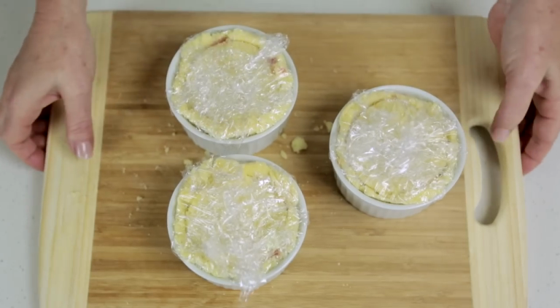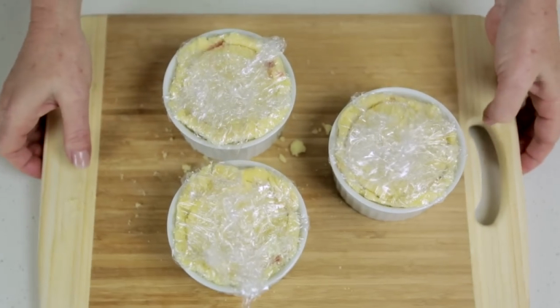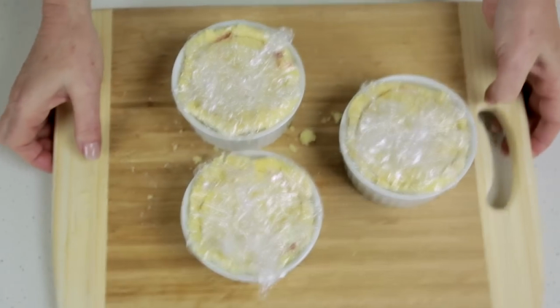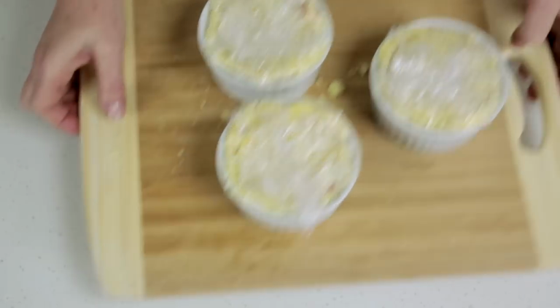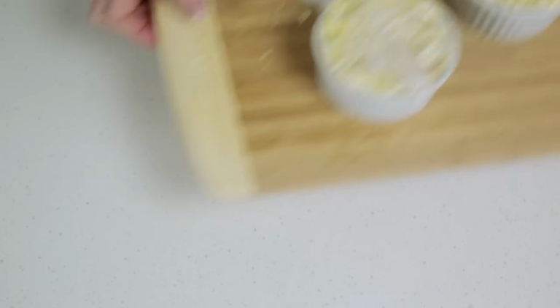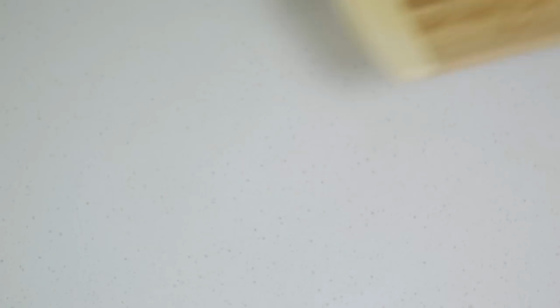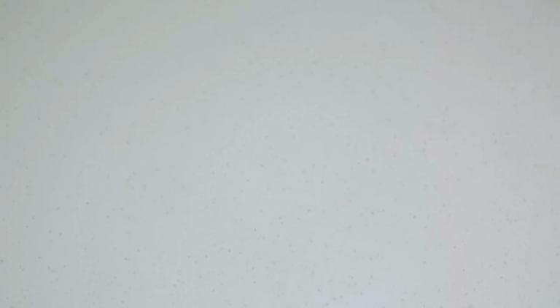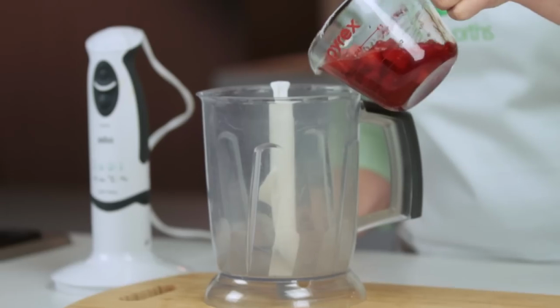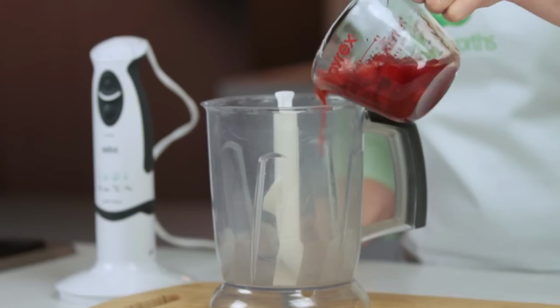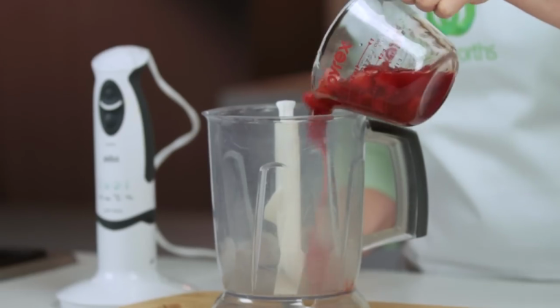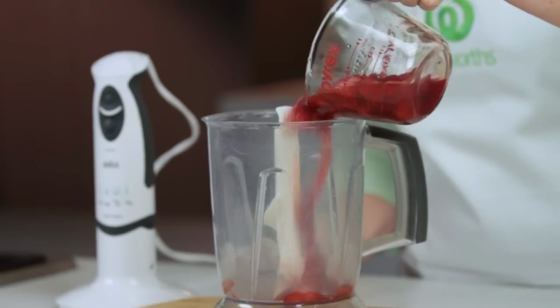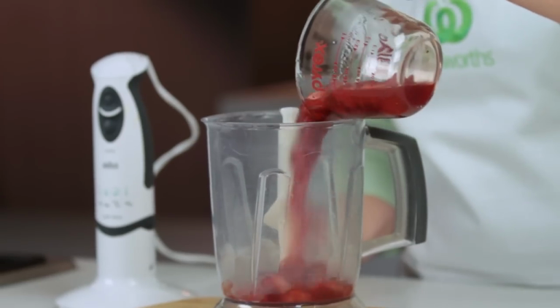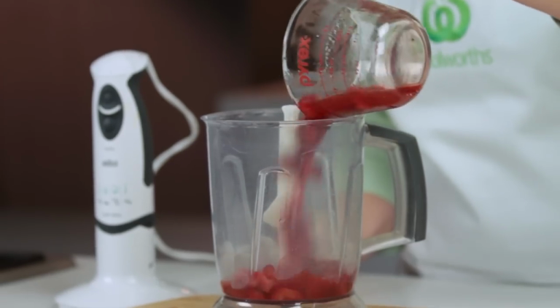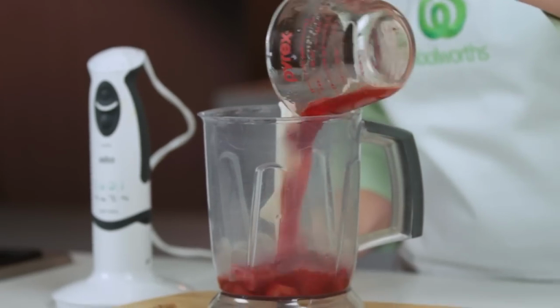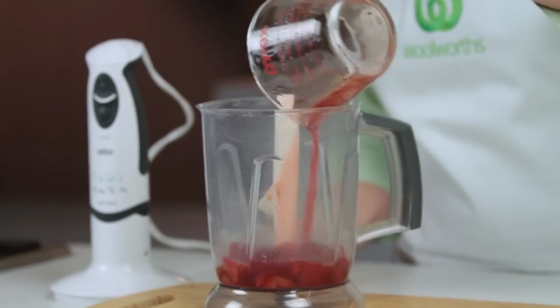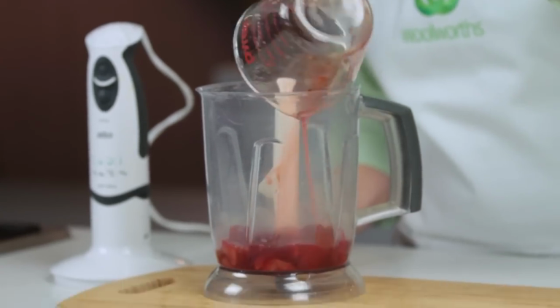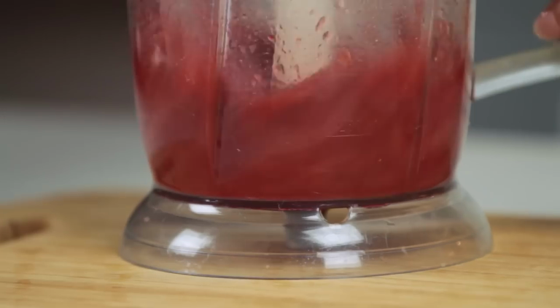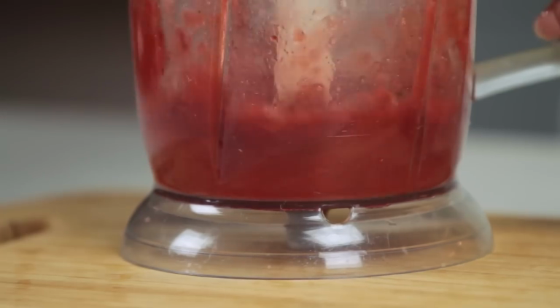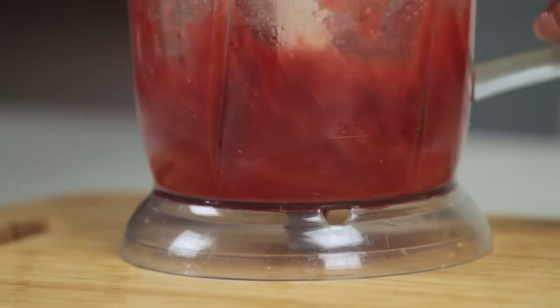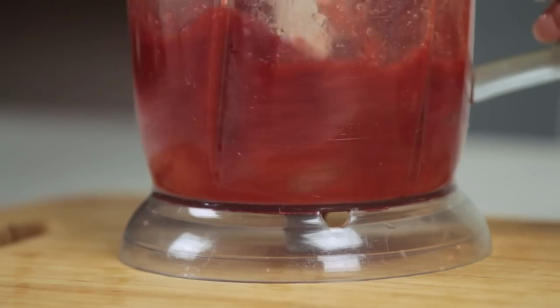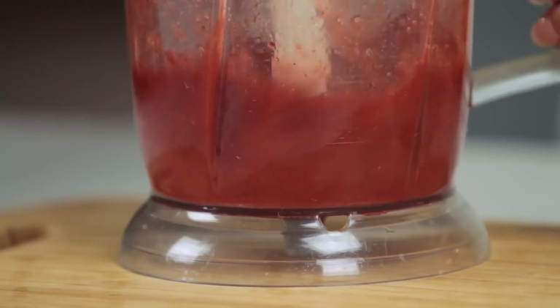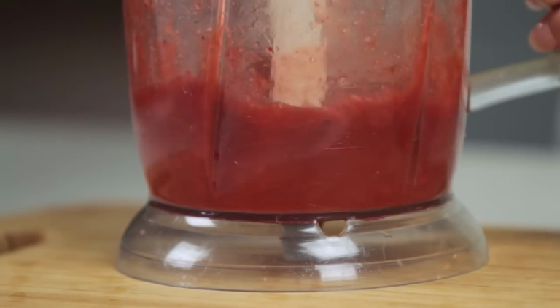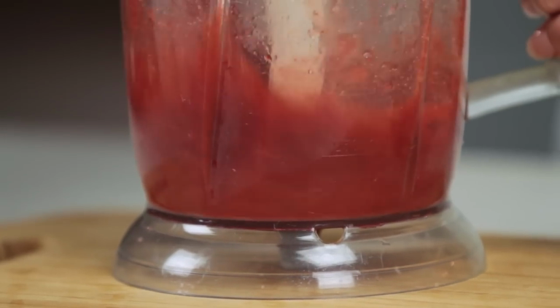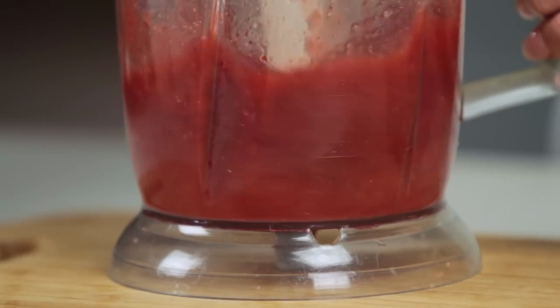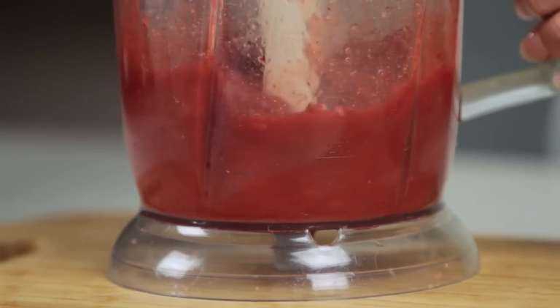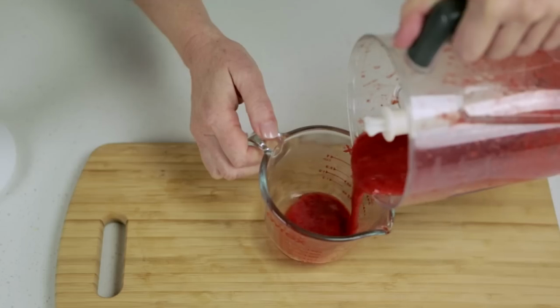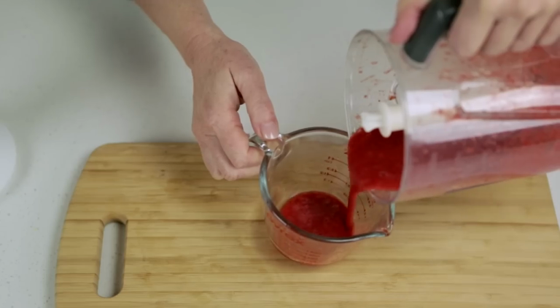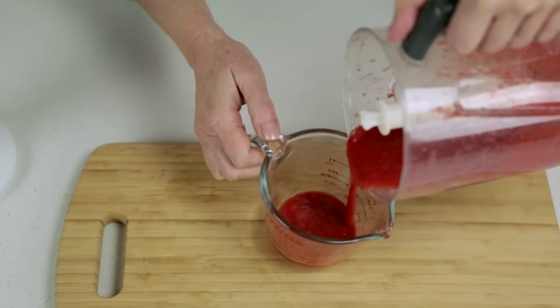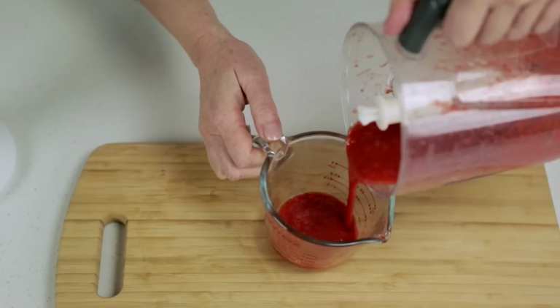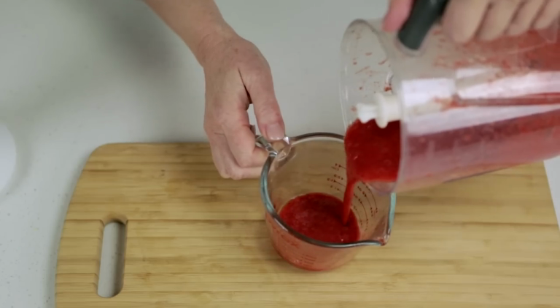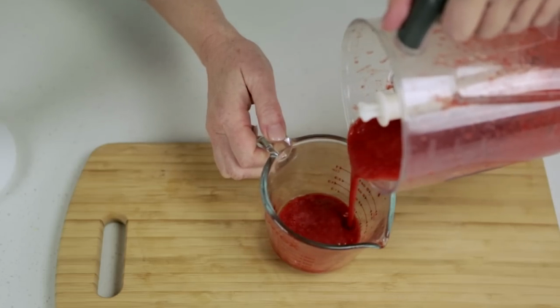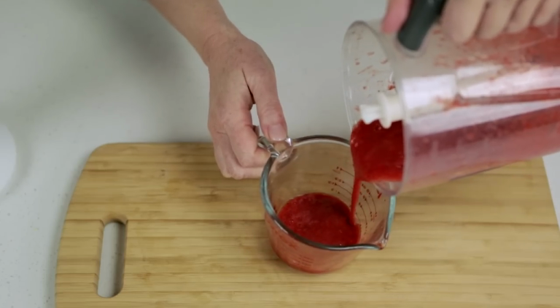To make the strawberry sauce, puree the remaining strawberry mixture until smooth, adding a little water if required.